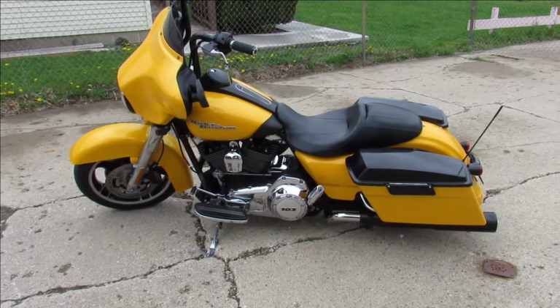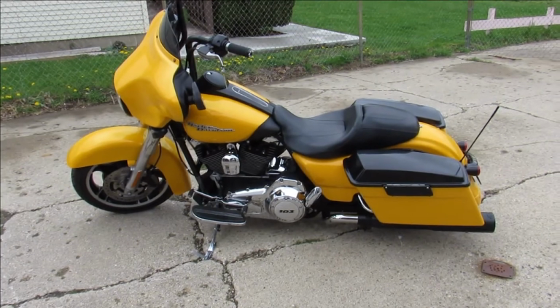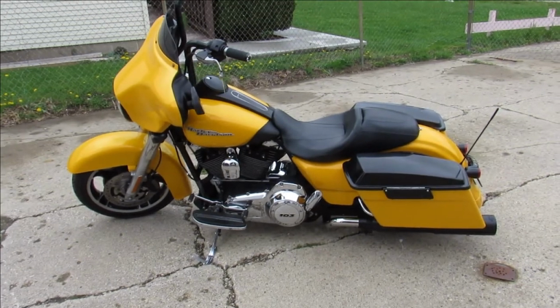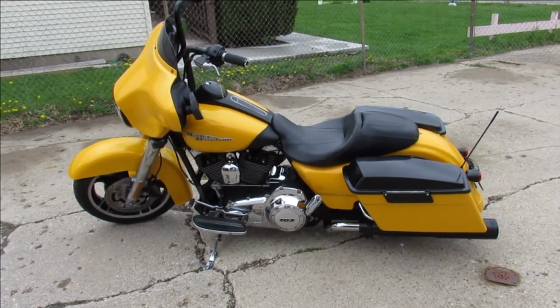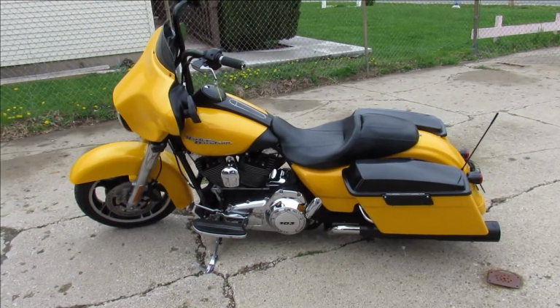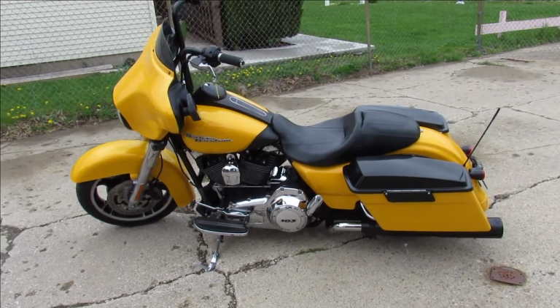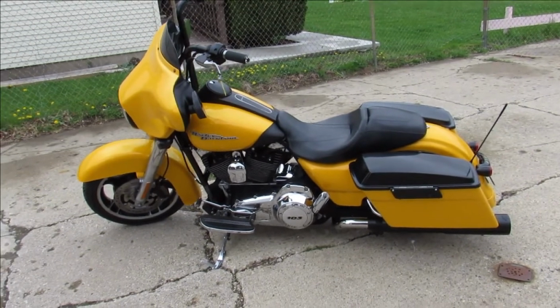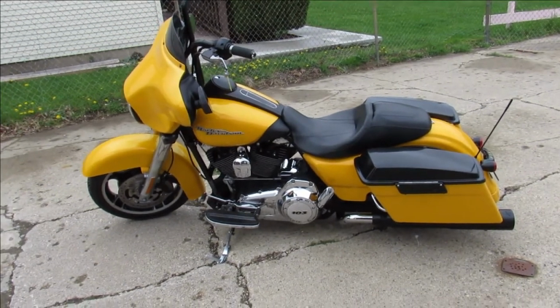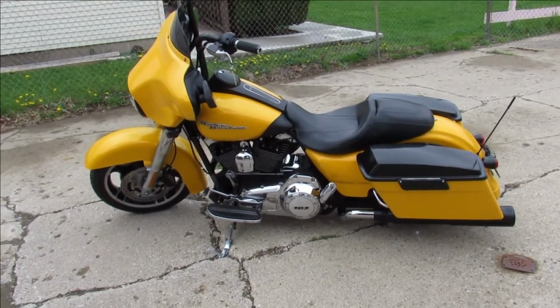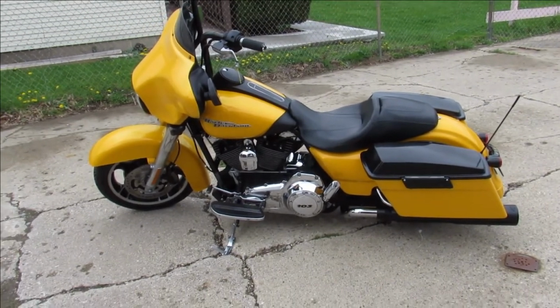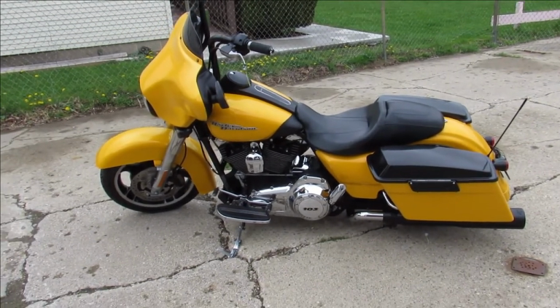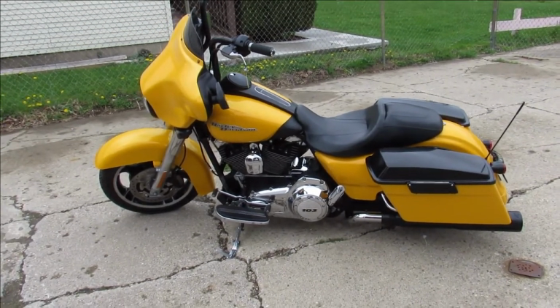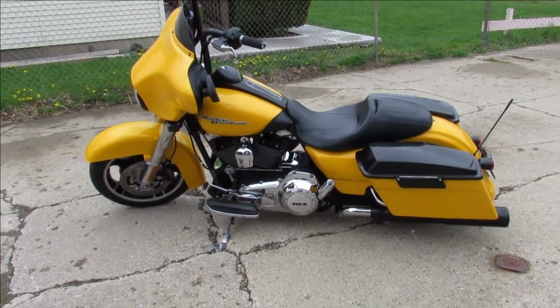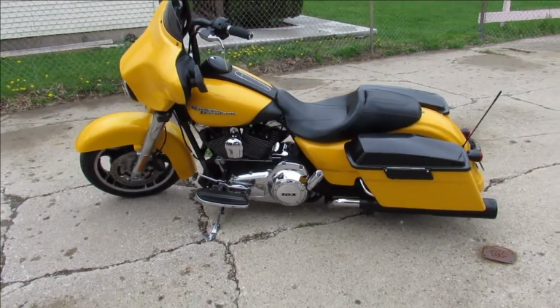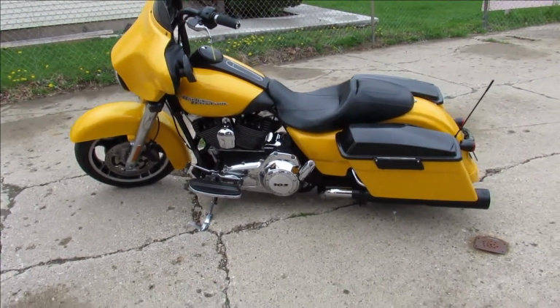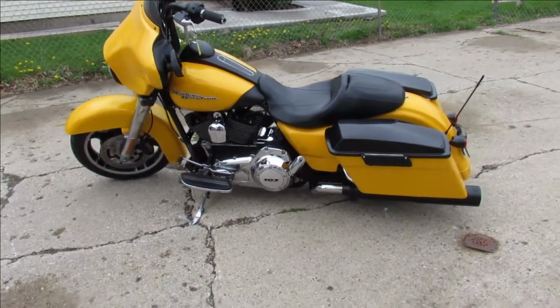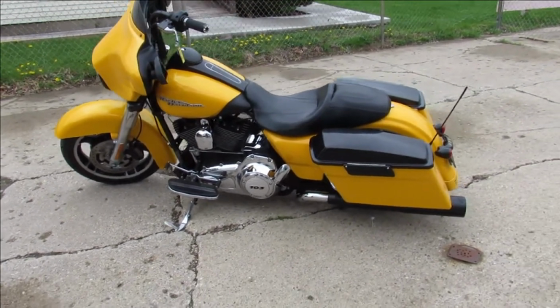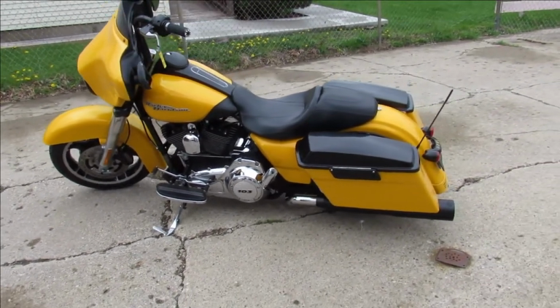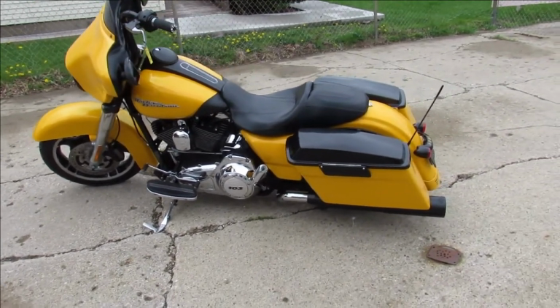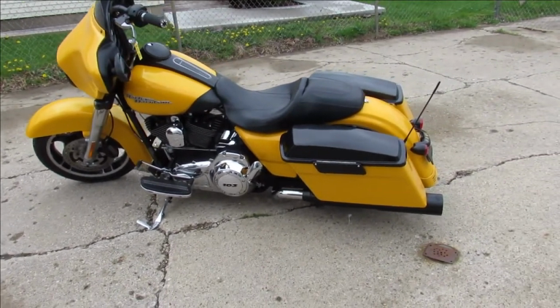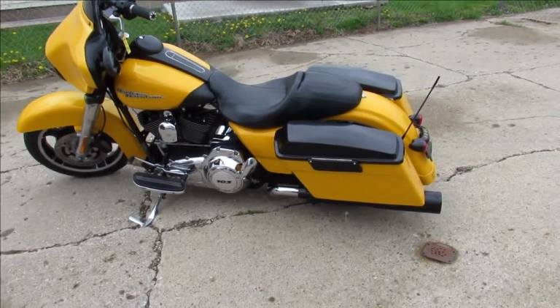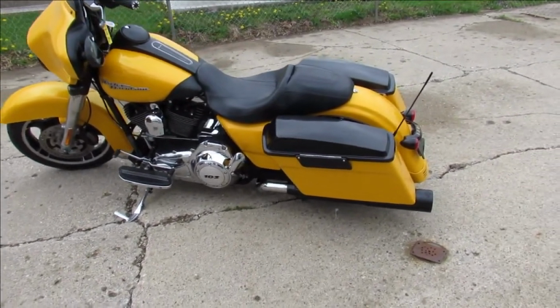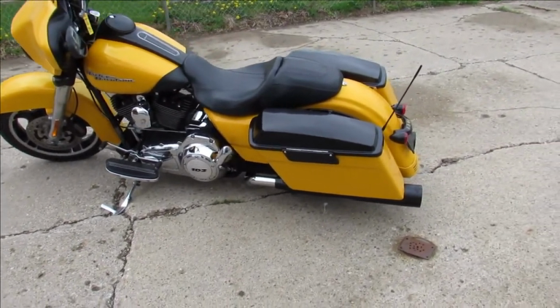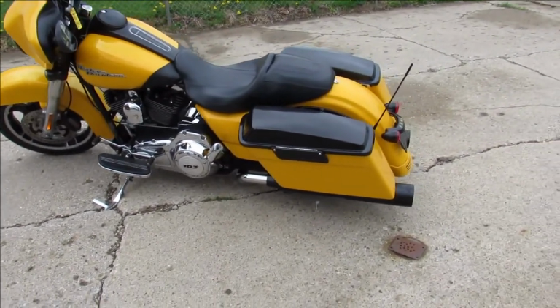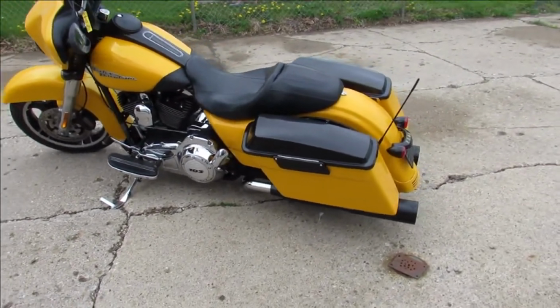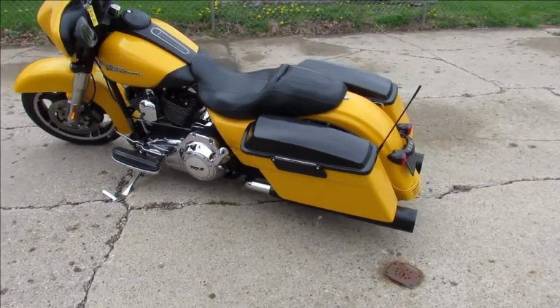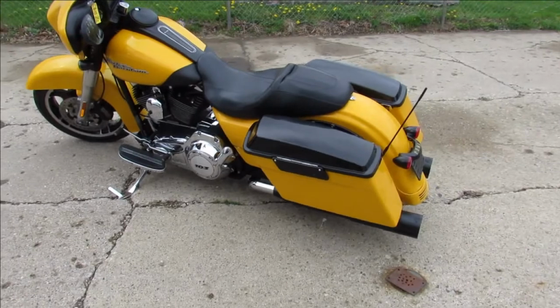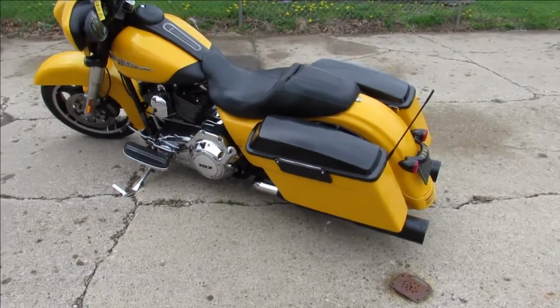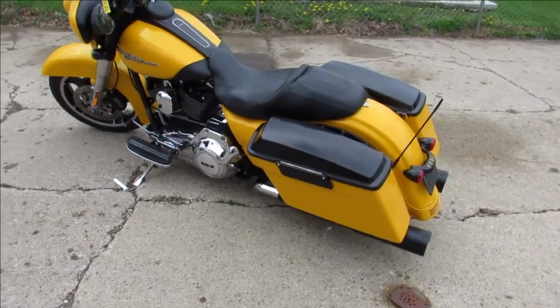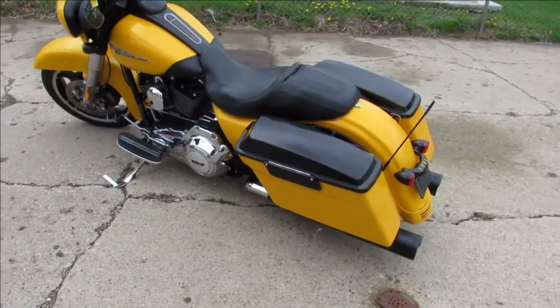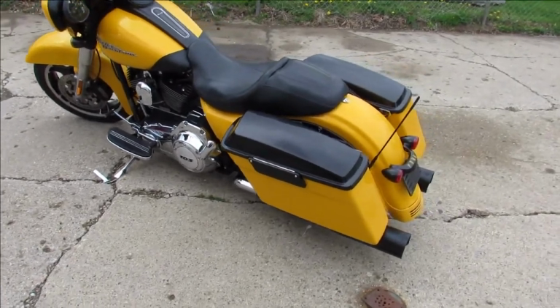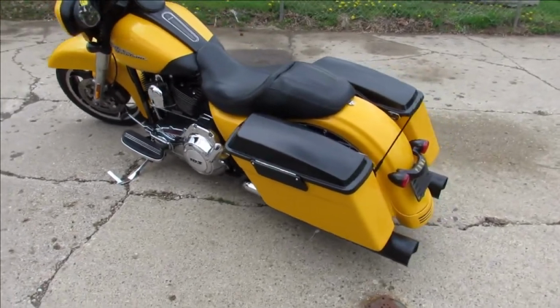Hey guys, anybody looking for a used Harley-Davidson, we got them here at Approval Powersports. We got over 300 used Harleys.